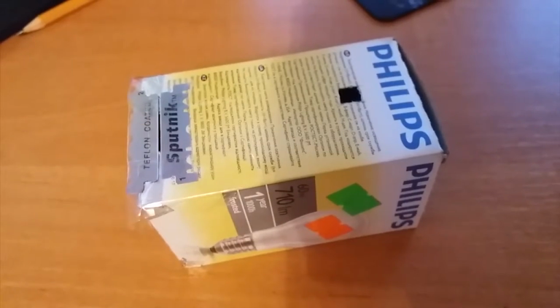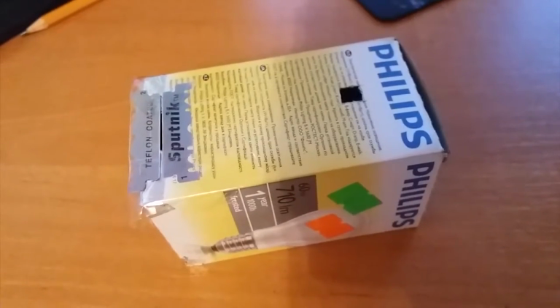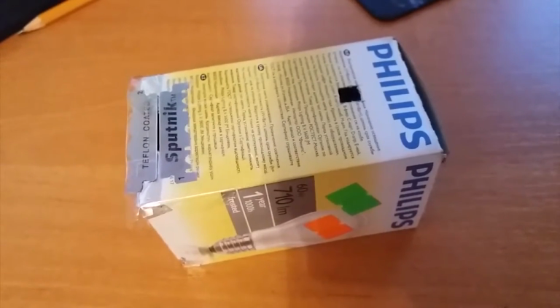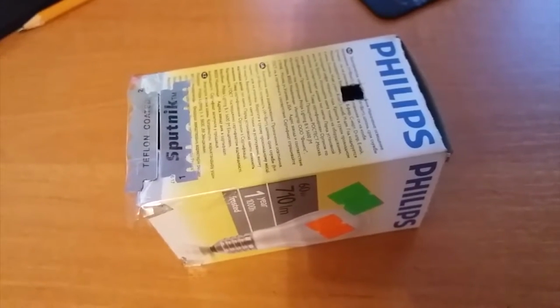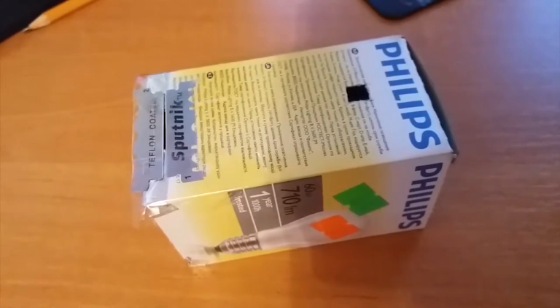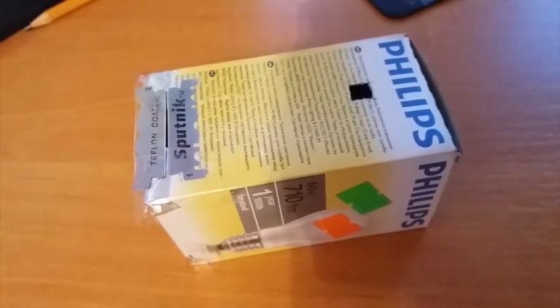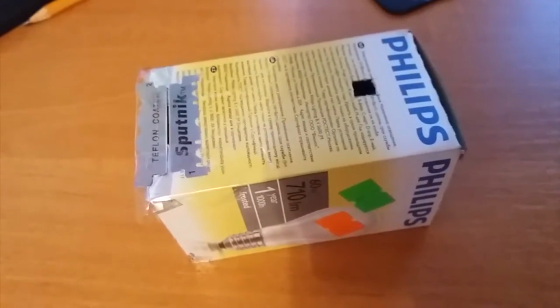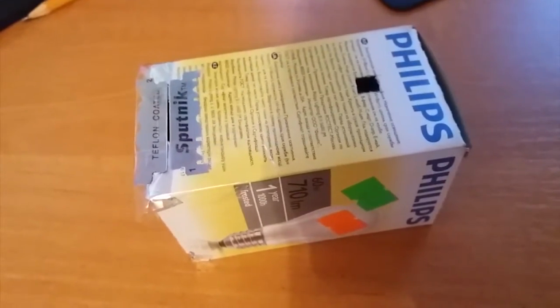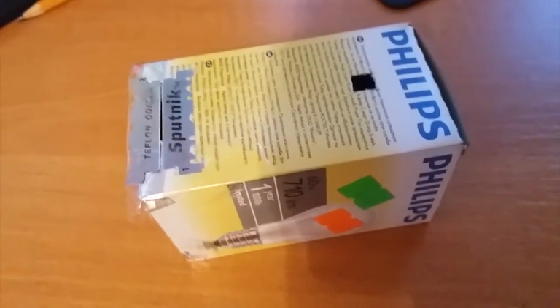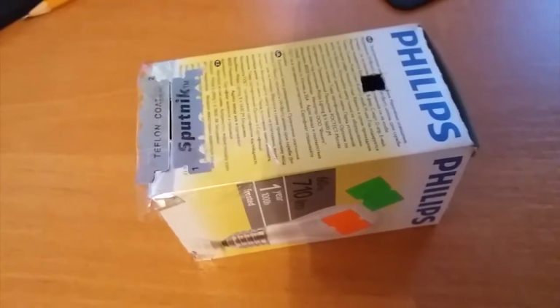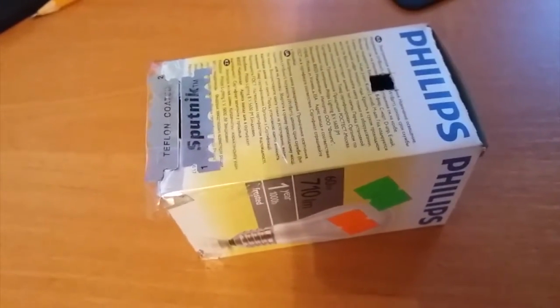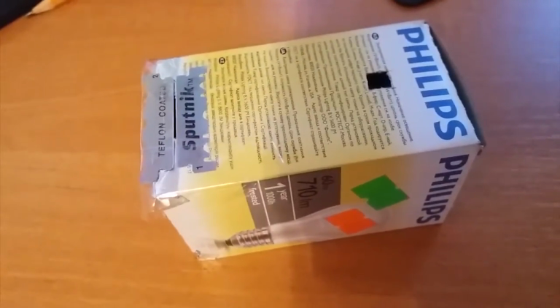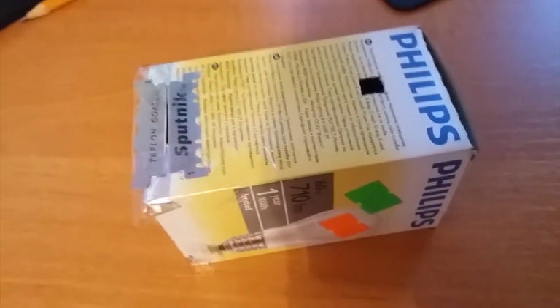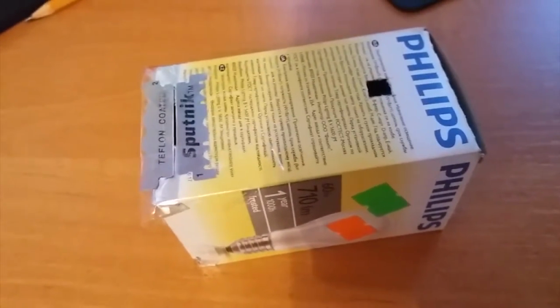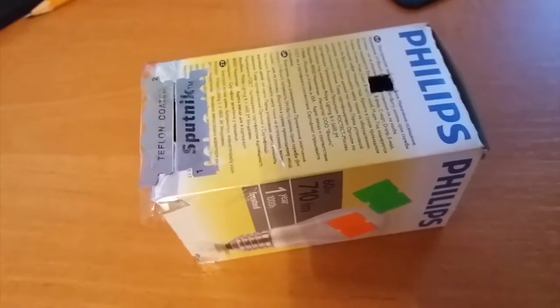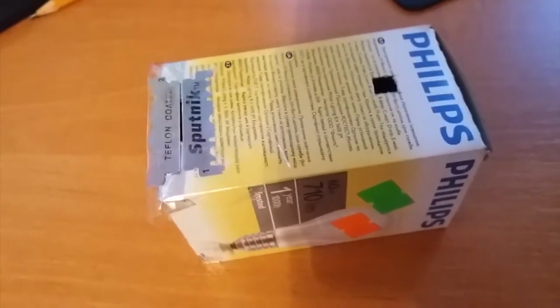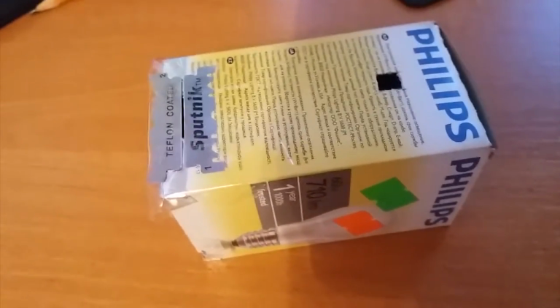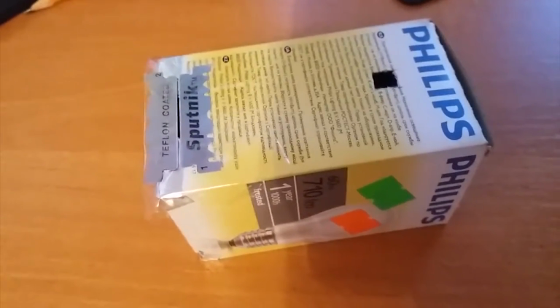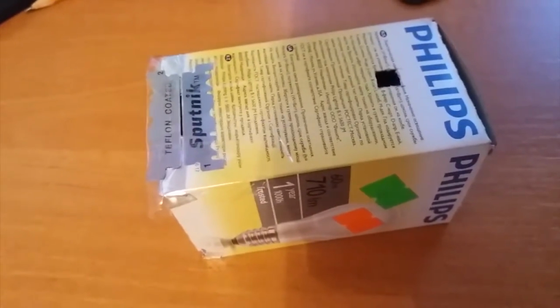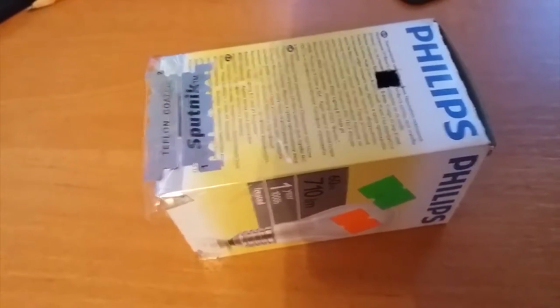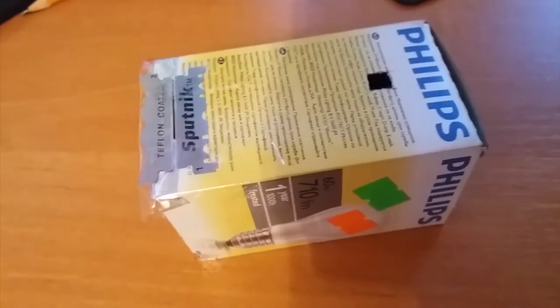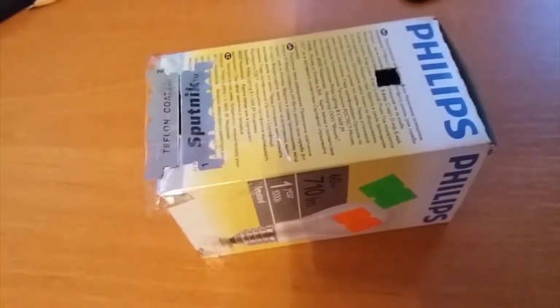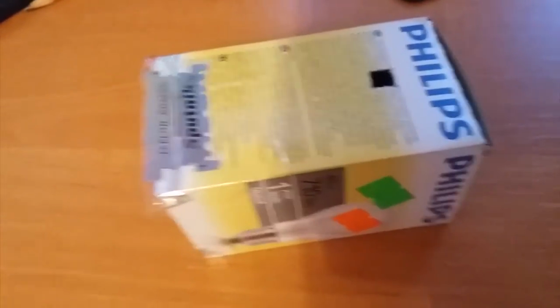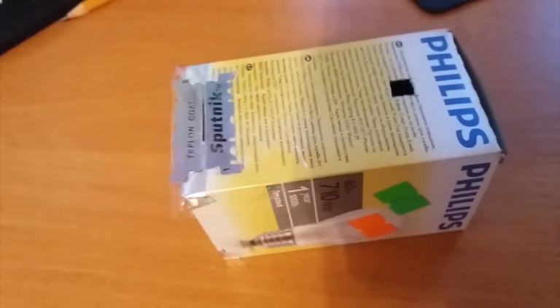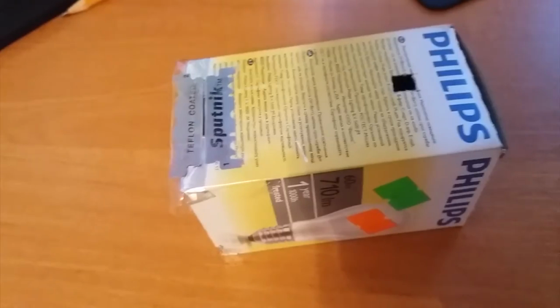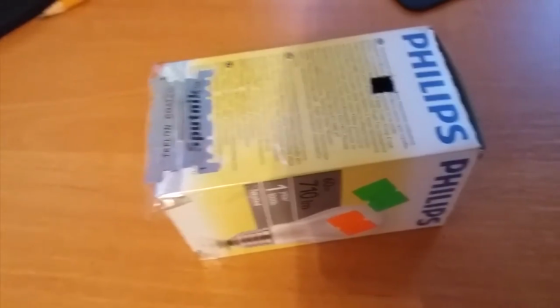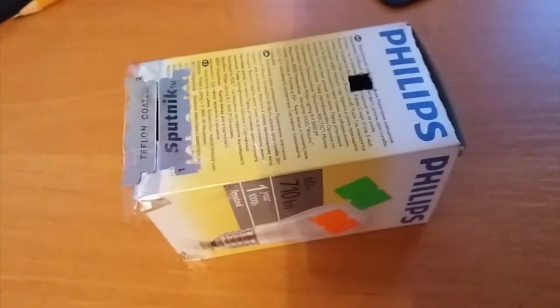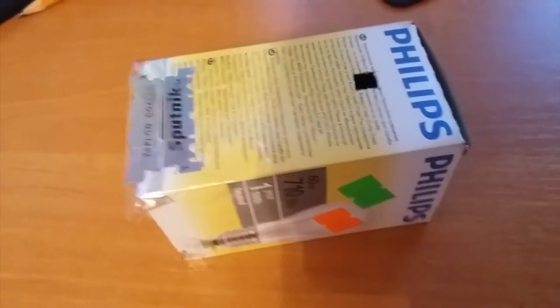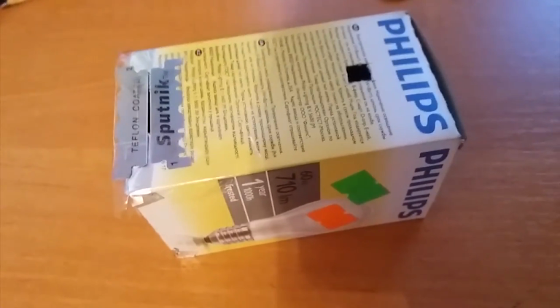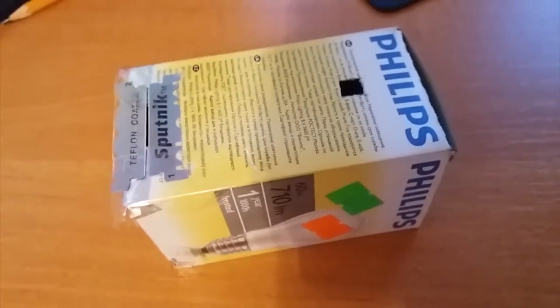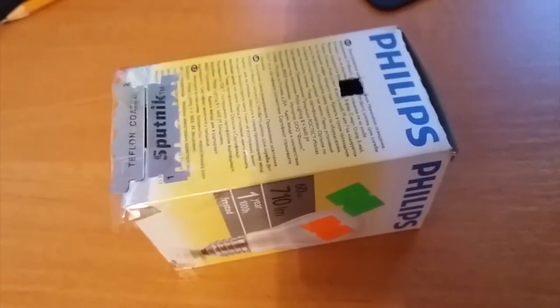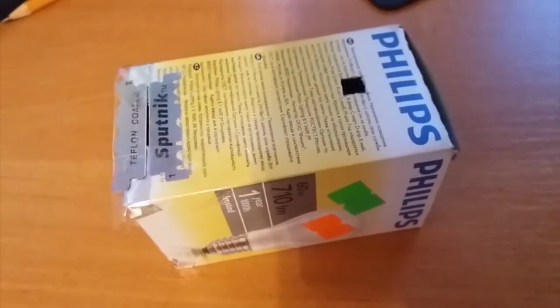The size of this box is 55 by 55 by 95 millimeters.